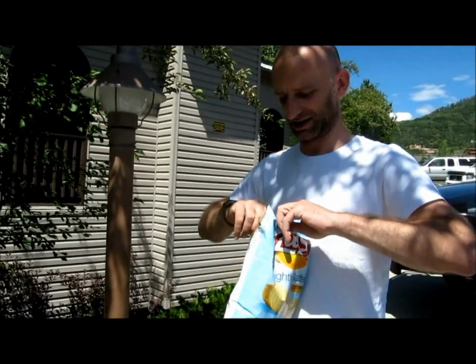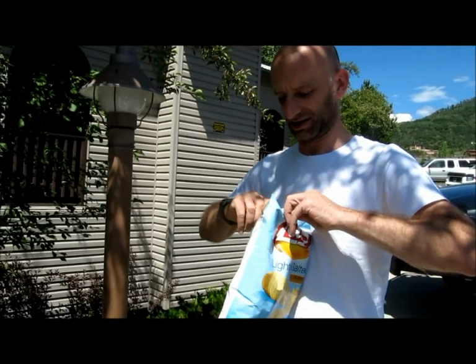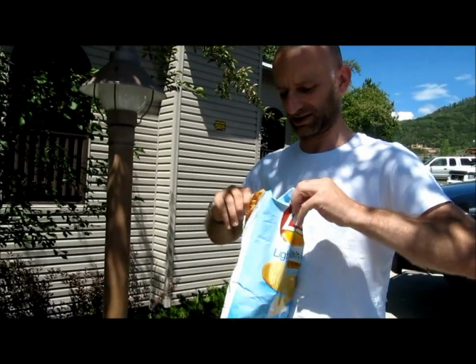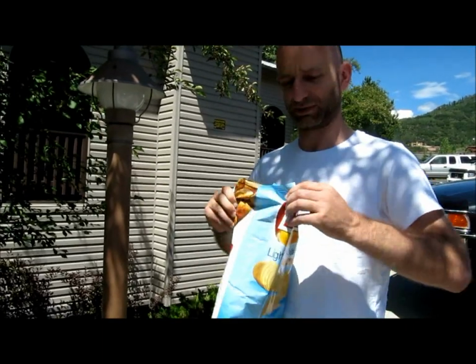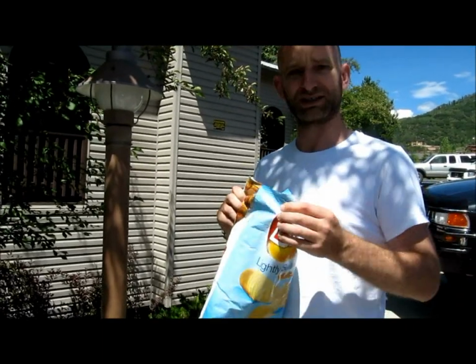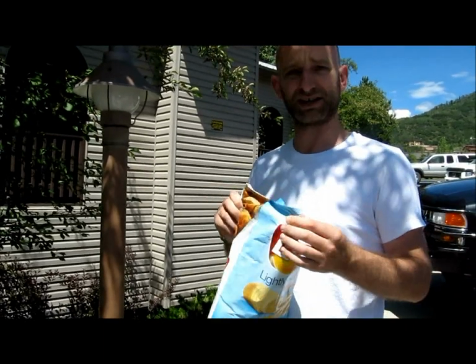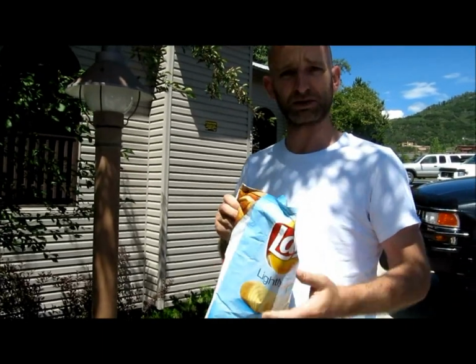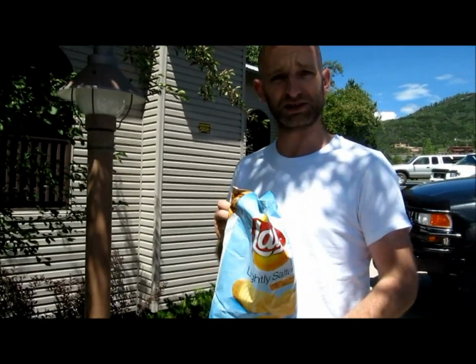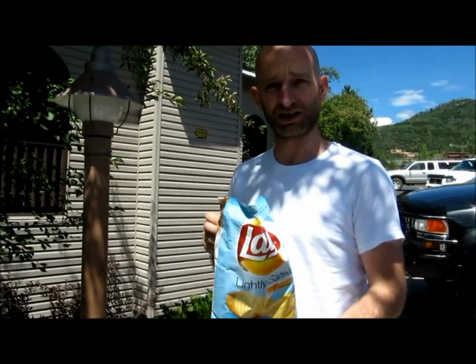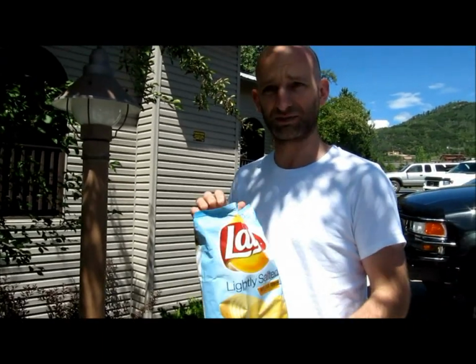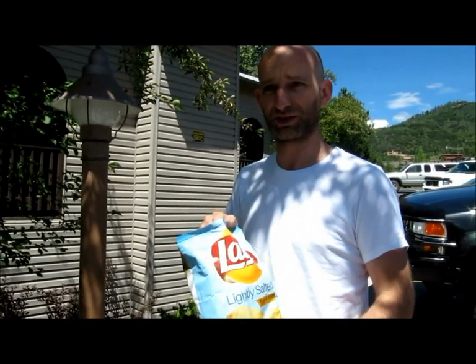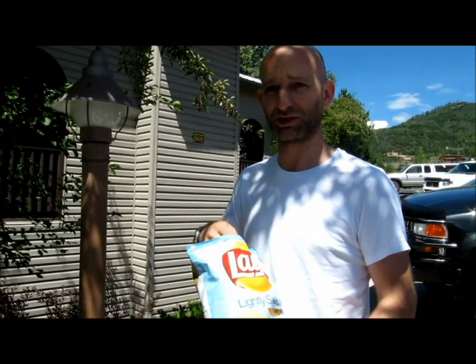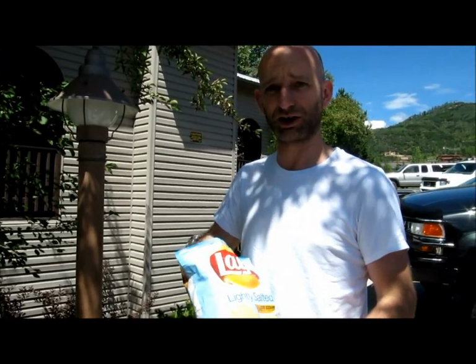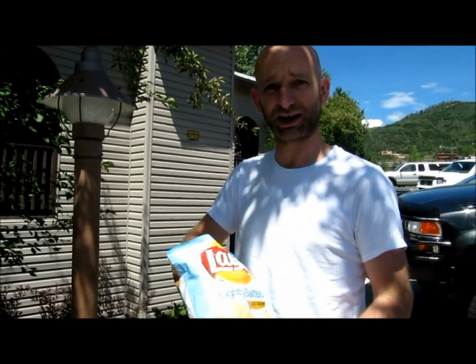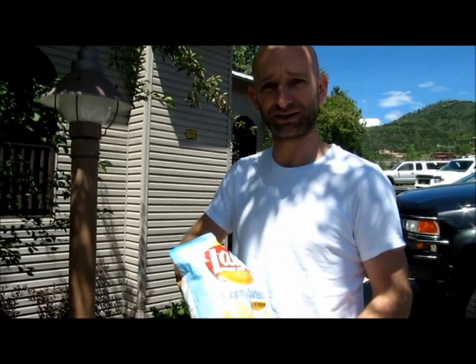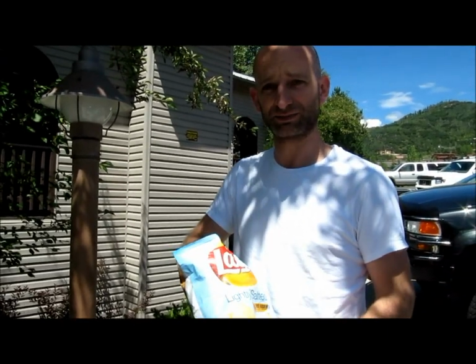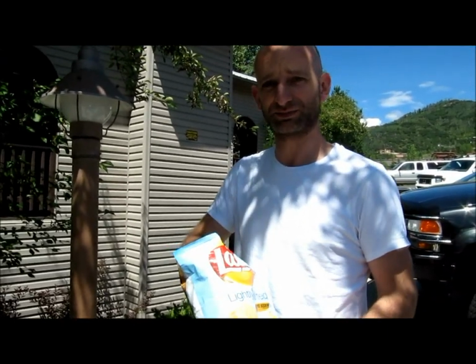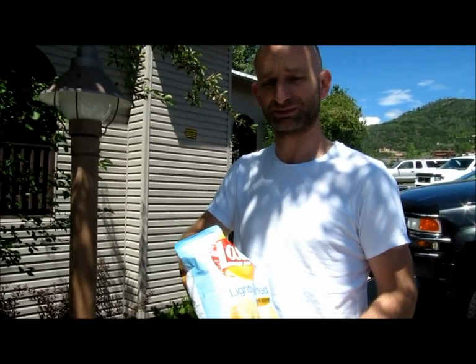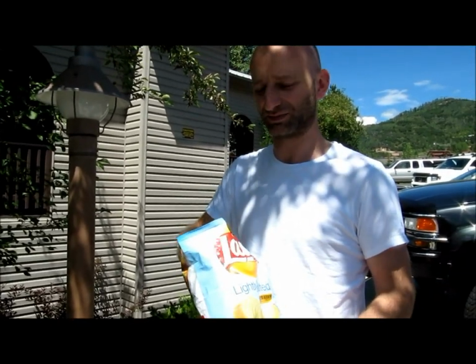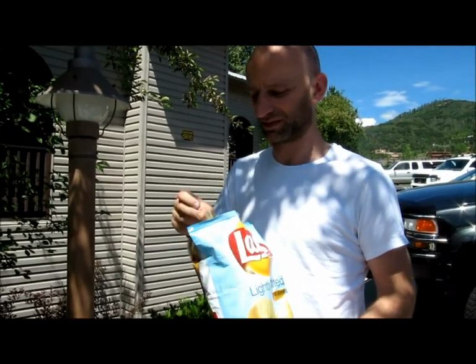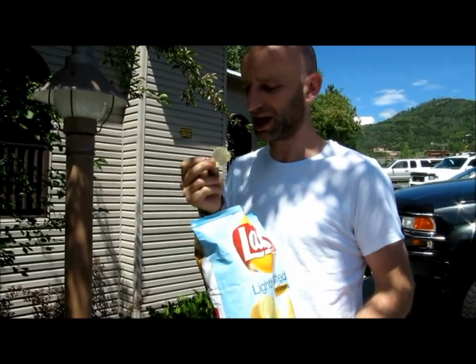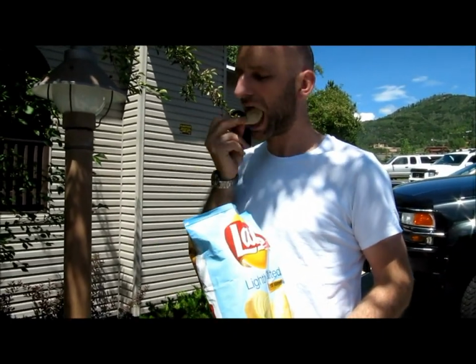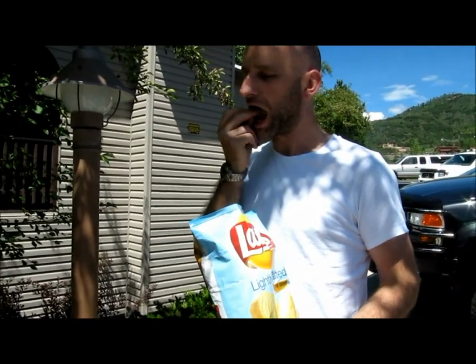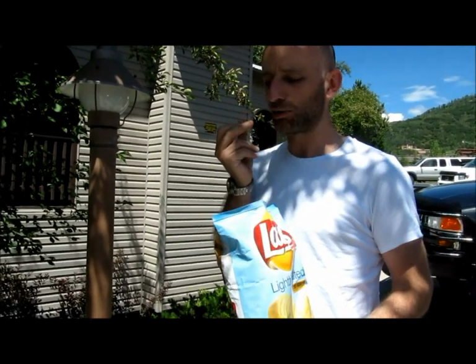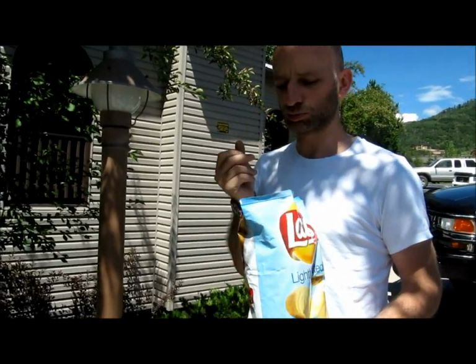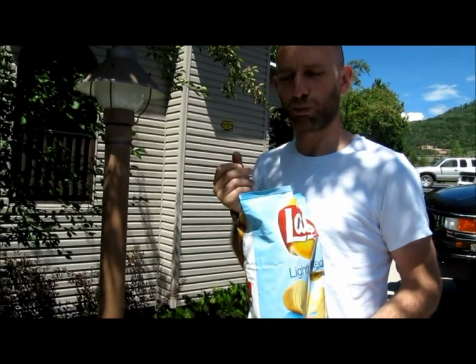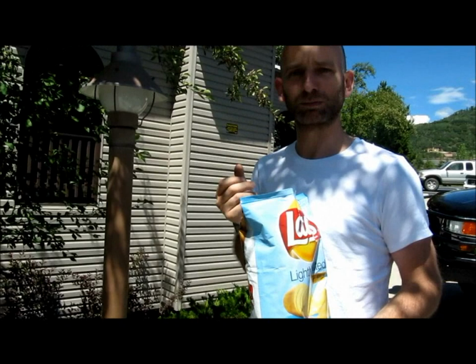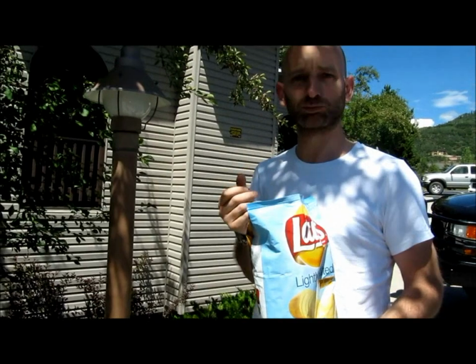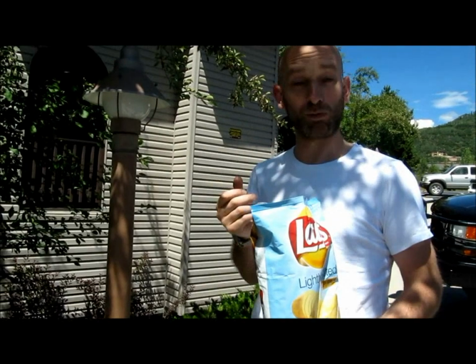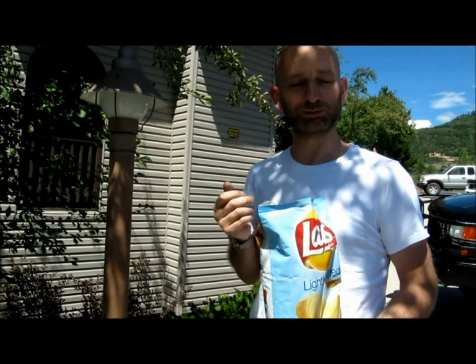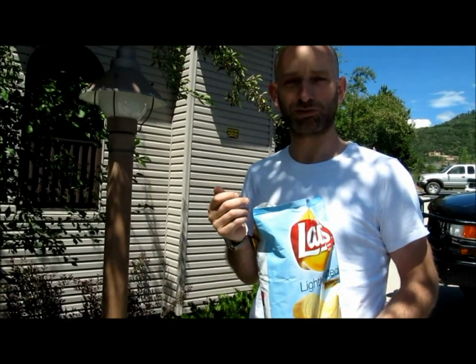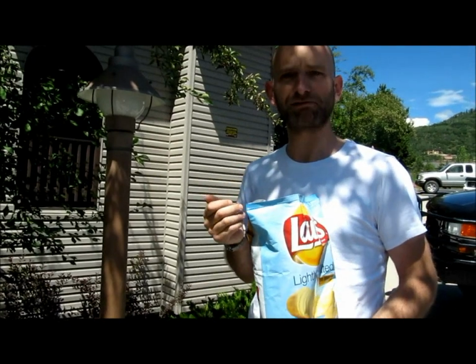I'm going to taste them to see if they're okay. Mmm, lovely.